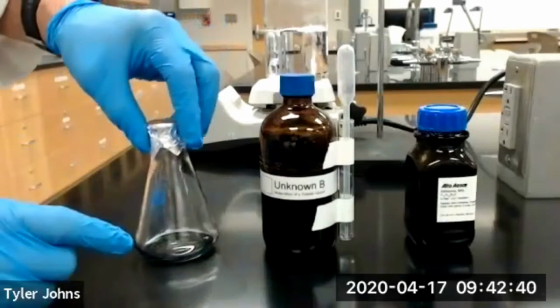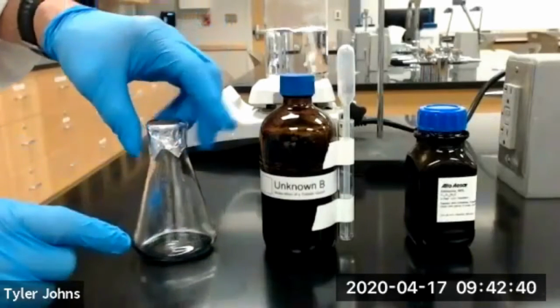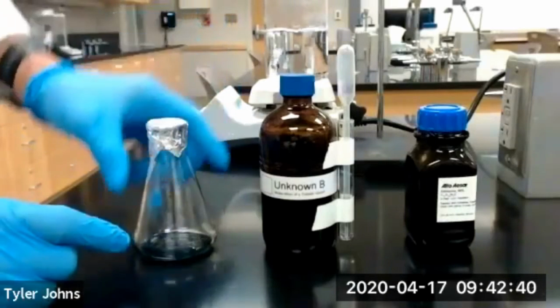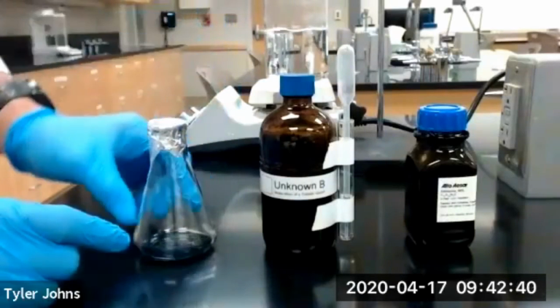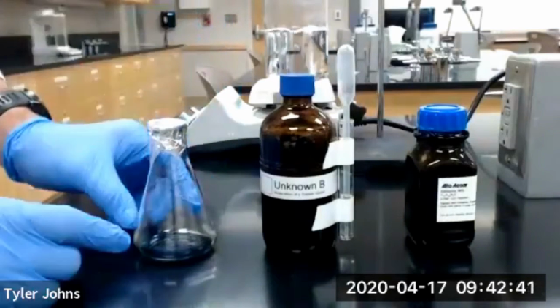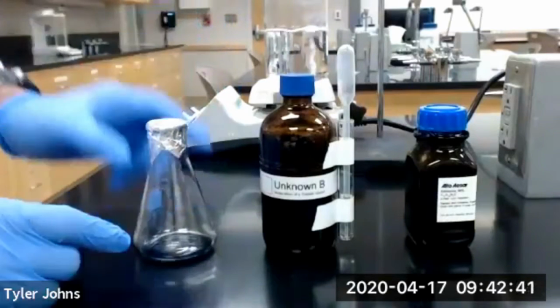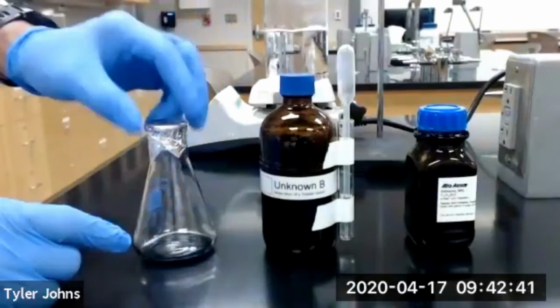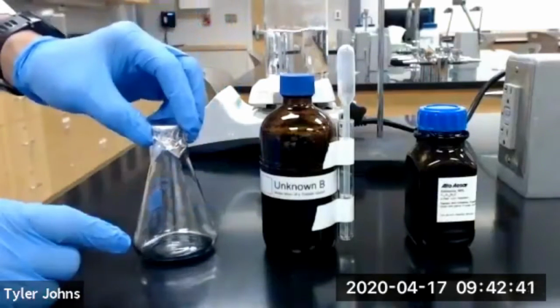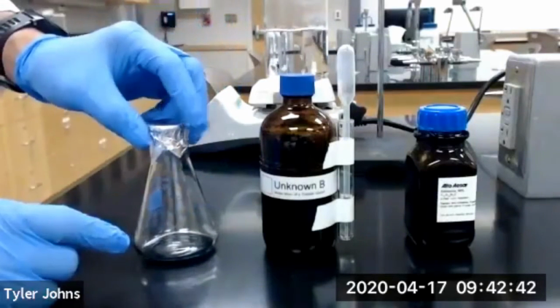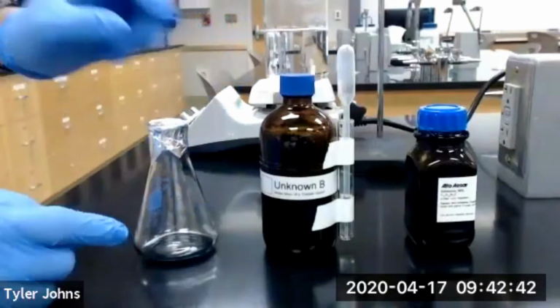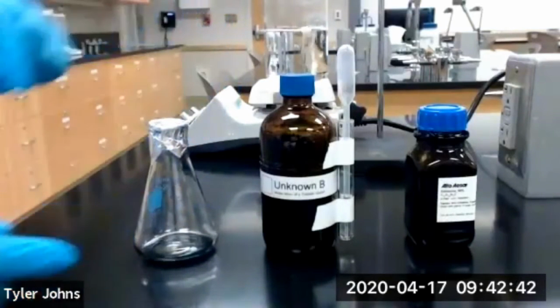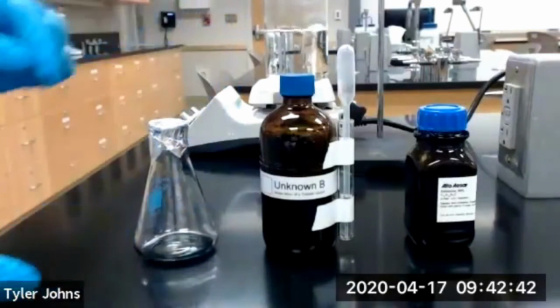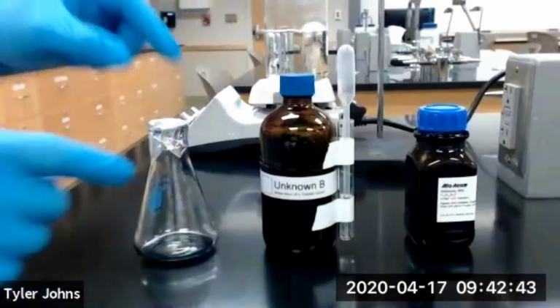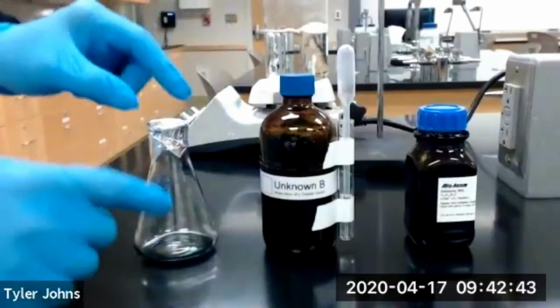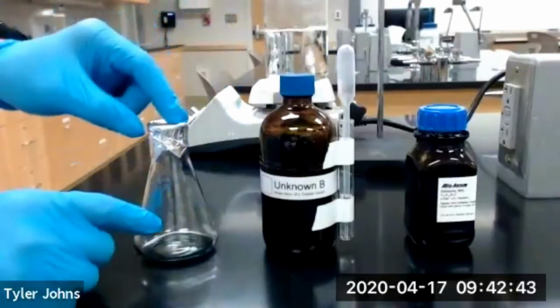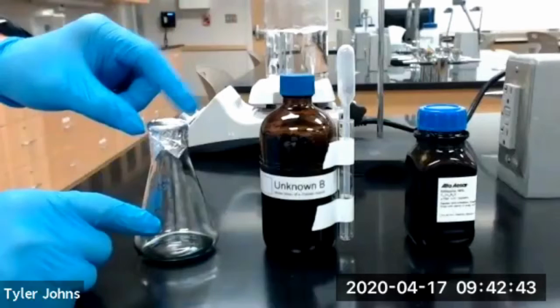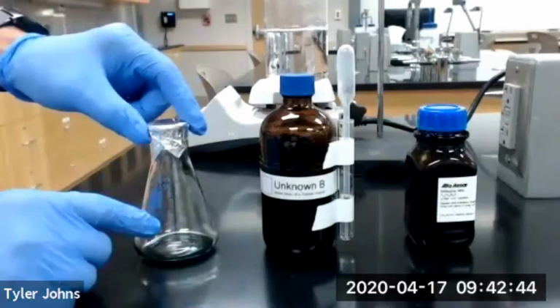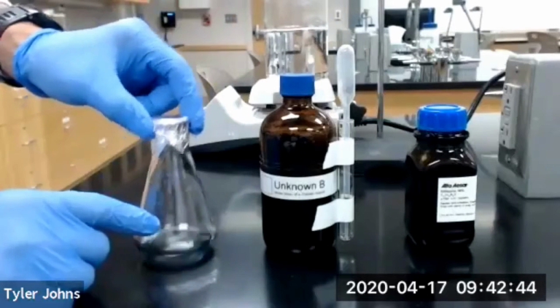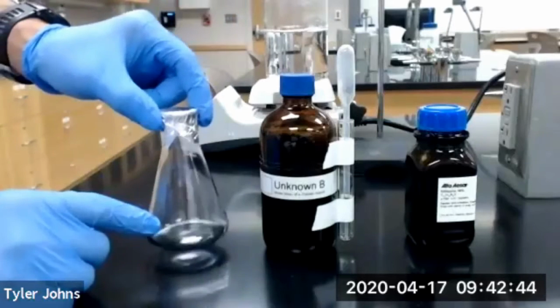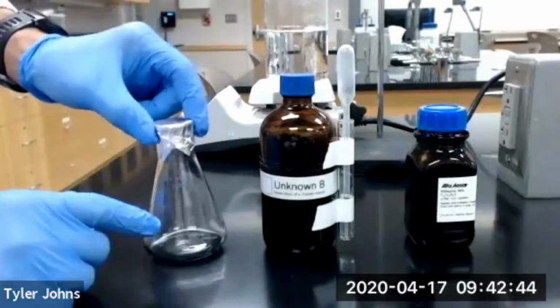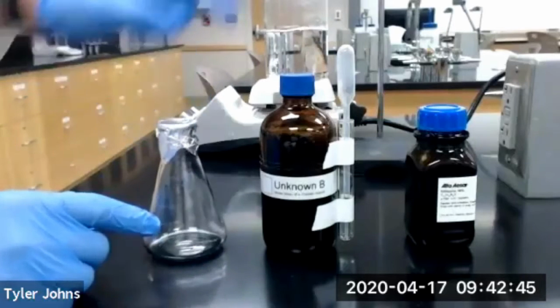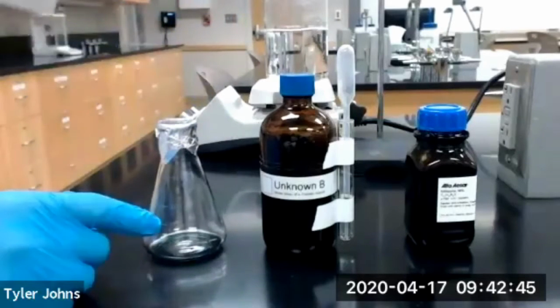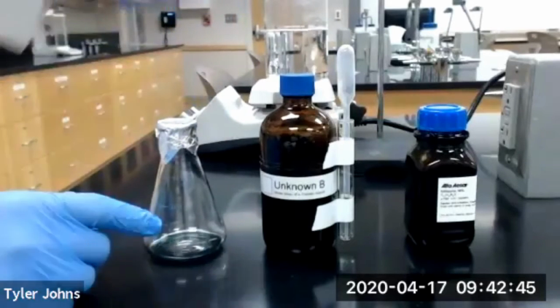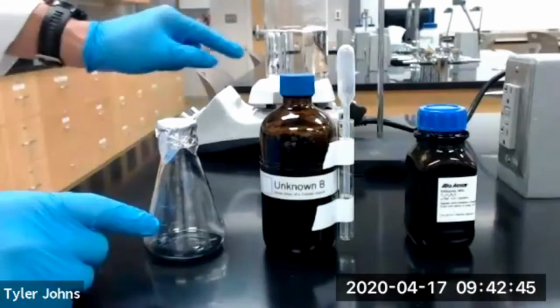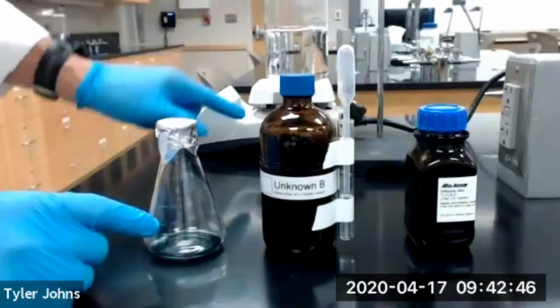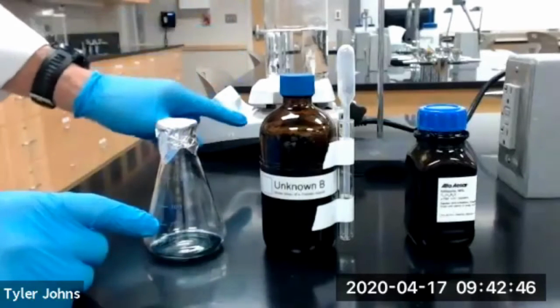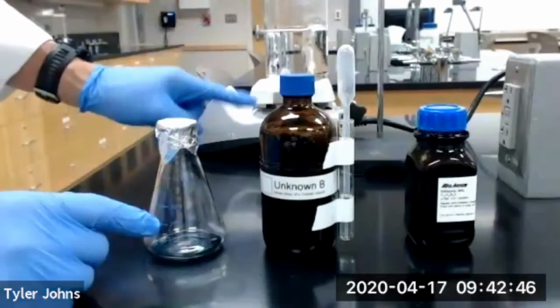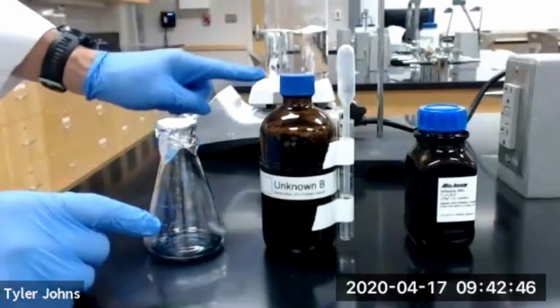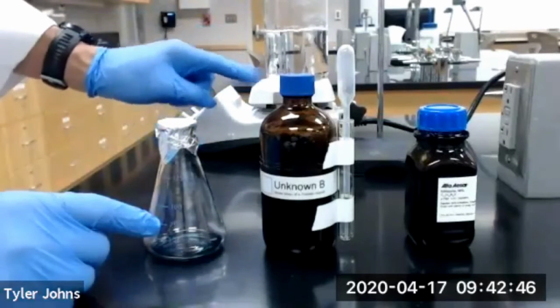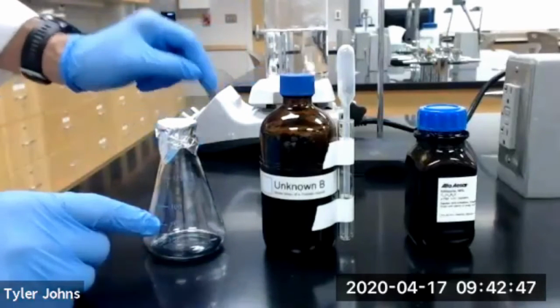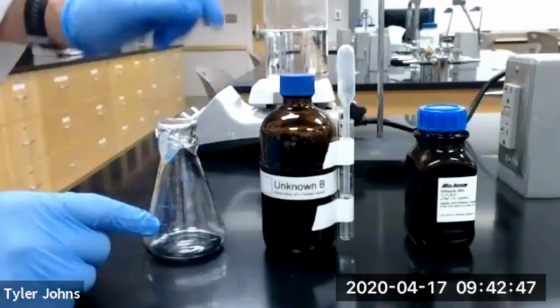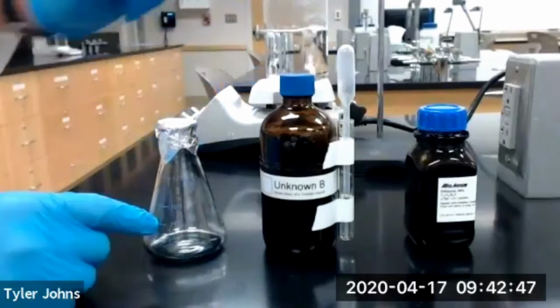So the next thing we're going to do is clamp this and lower it into our boiling water, which is back here.